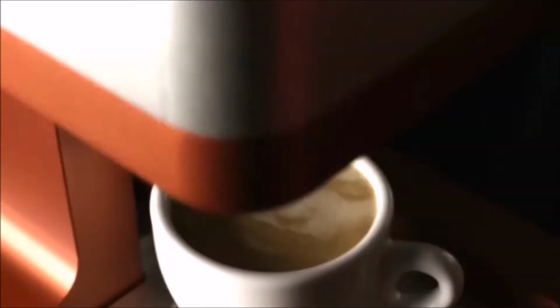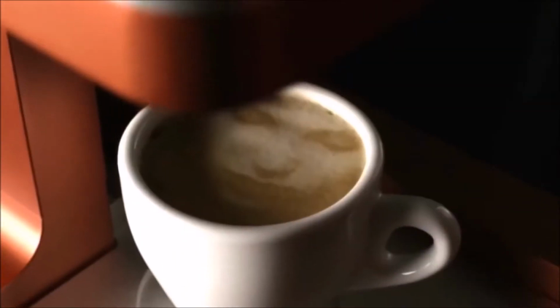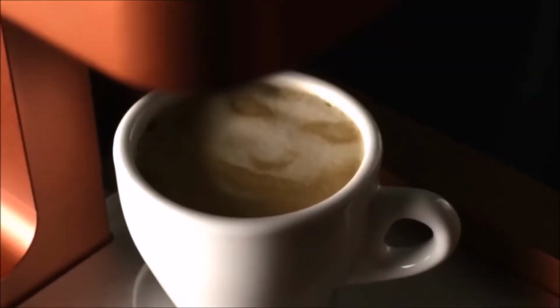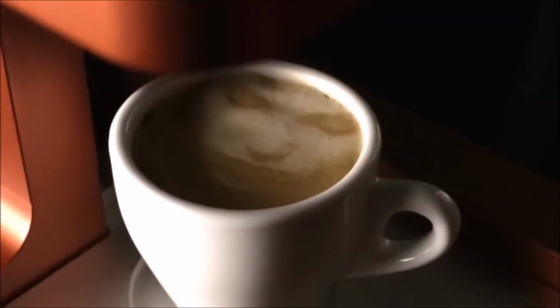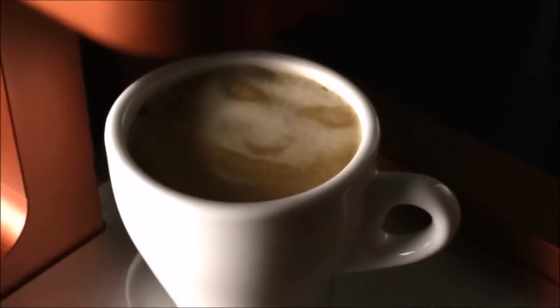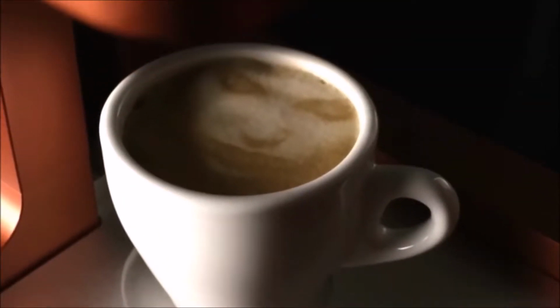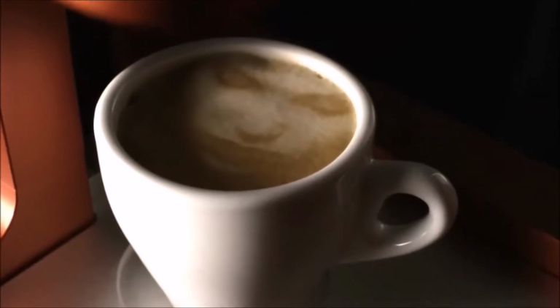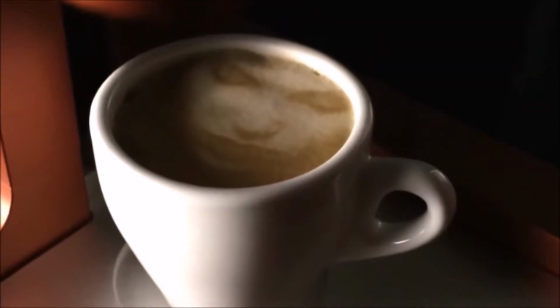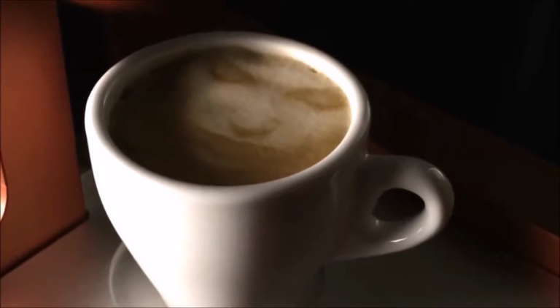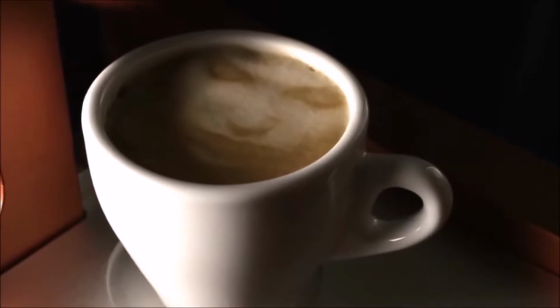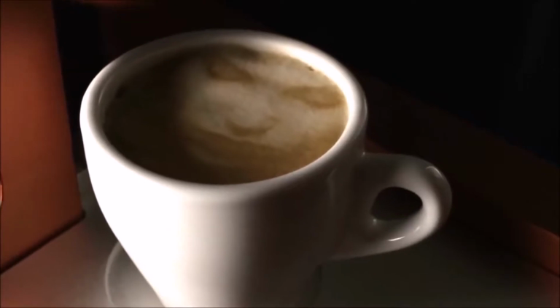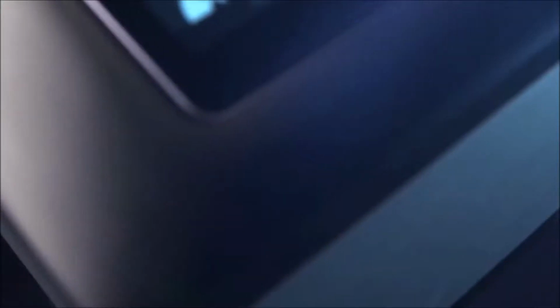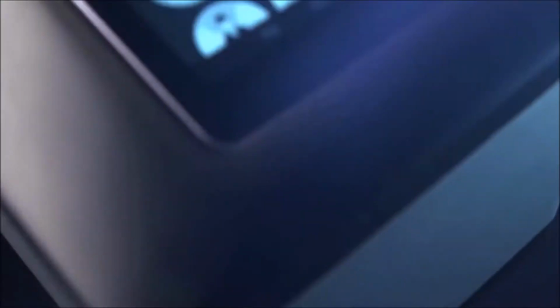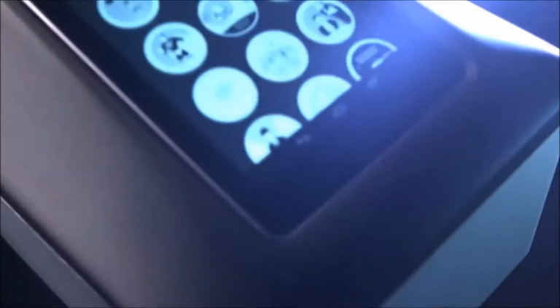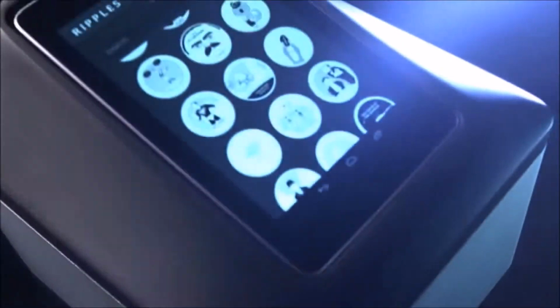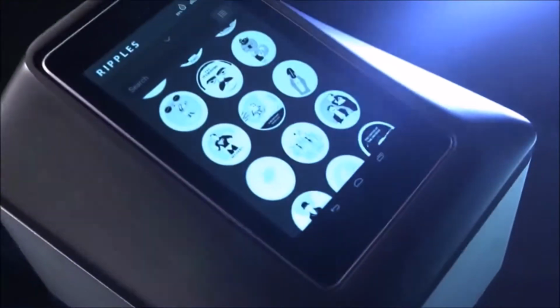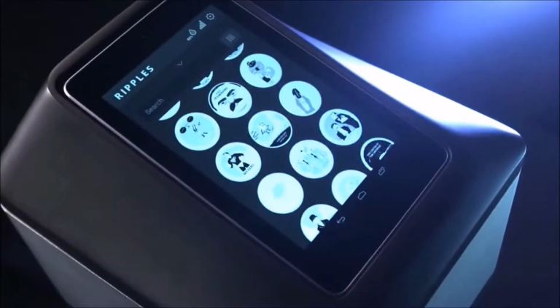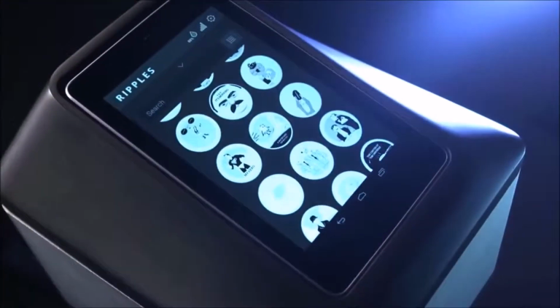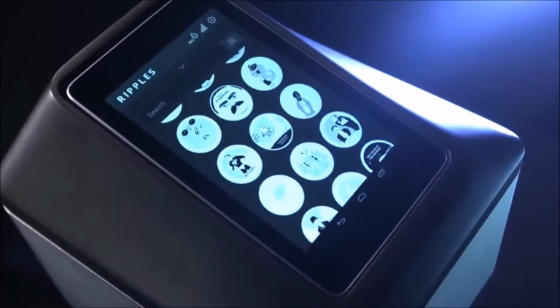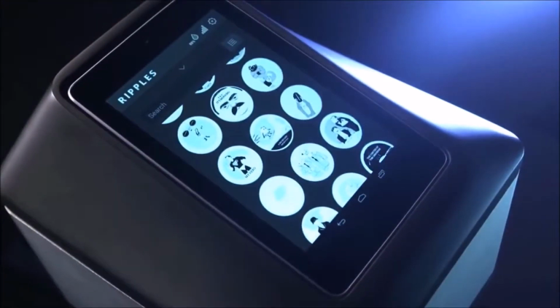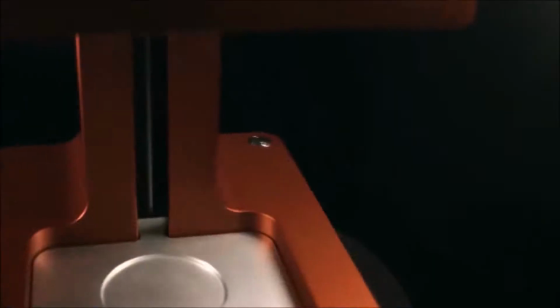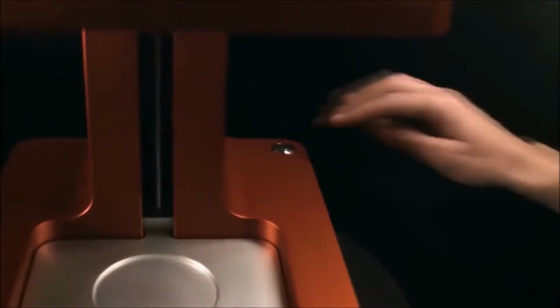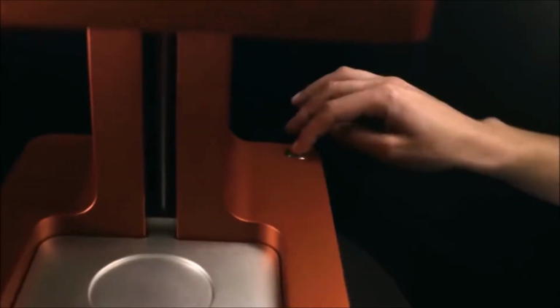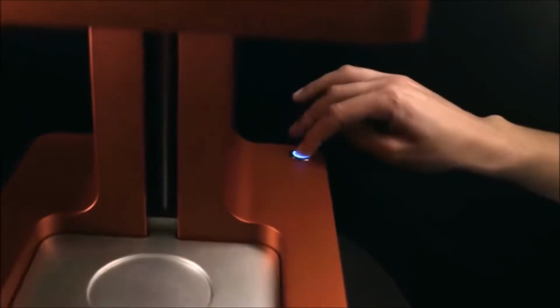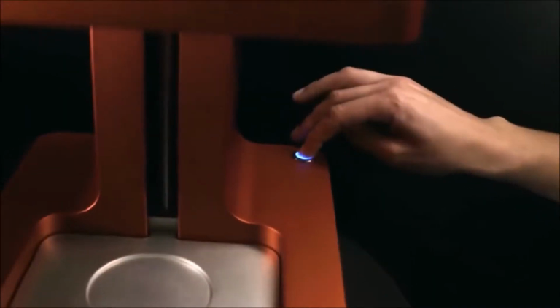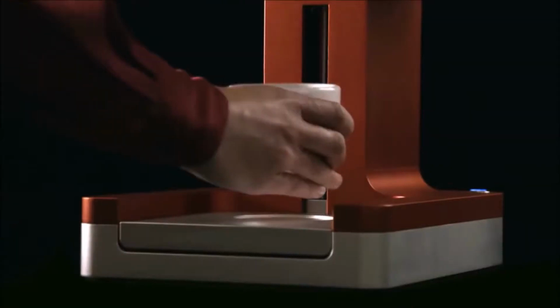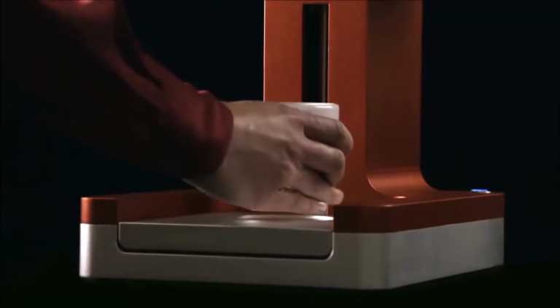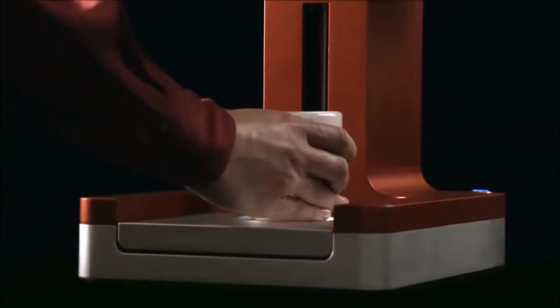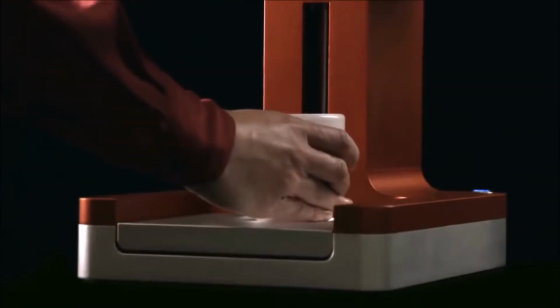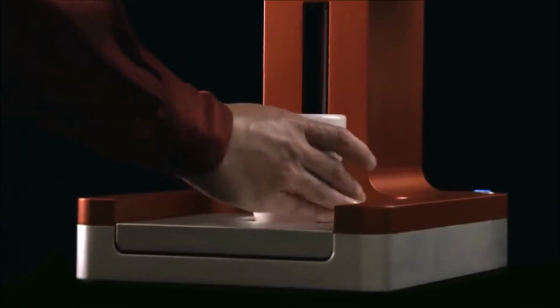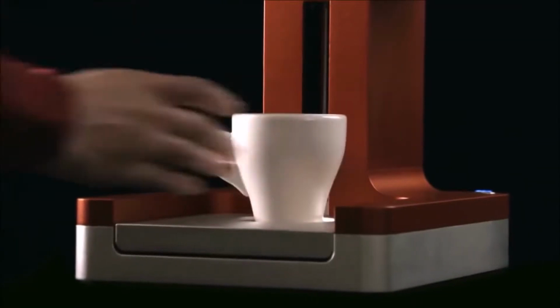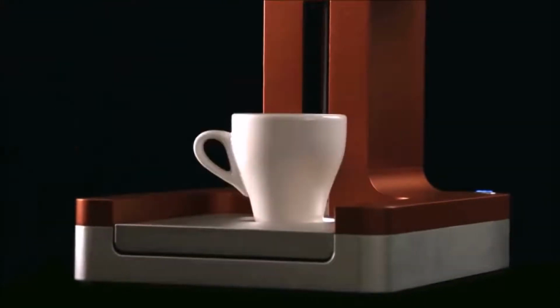98. Coffee Printer. Creates inspiring ripples from any image or text on top of the foam layer of coffee beverages.